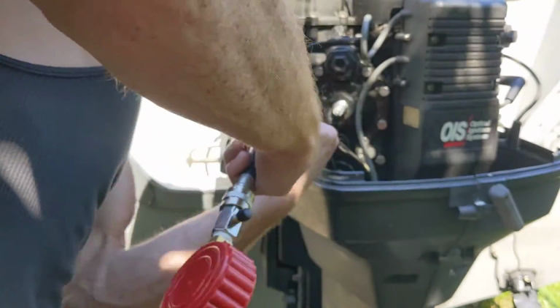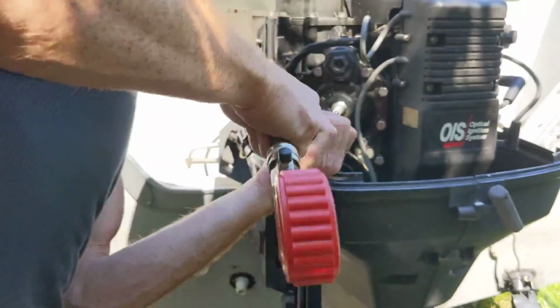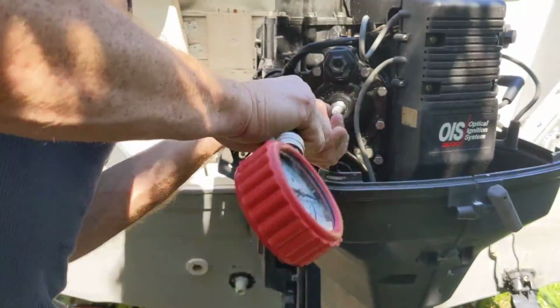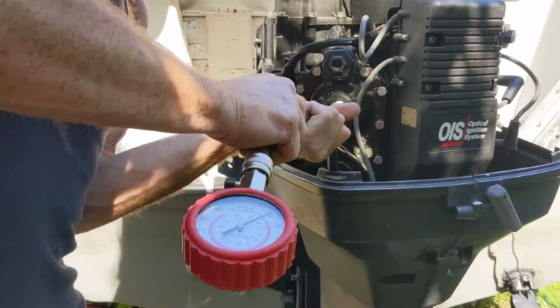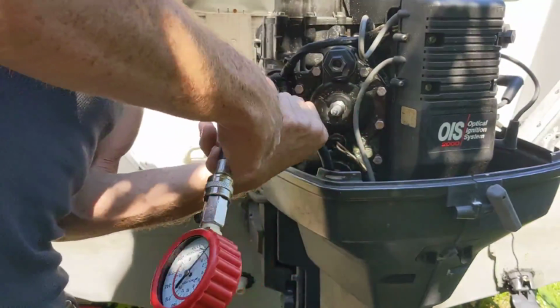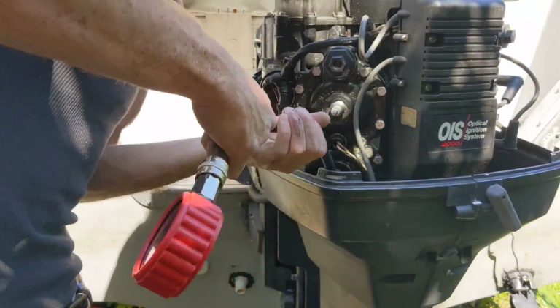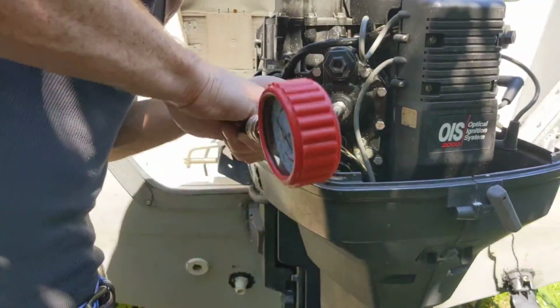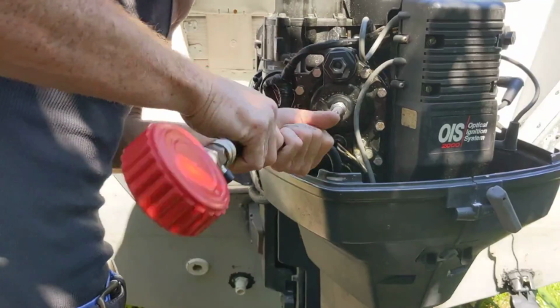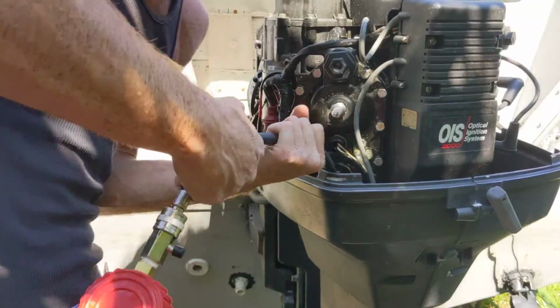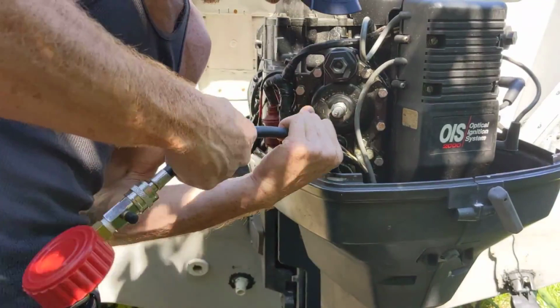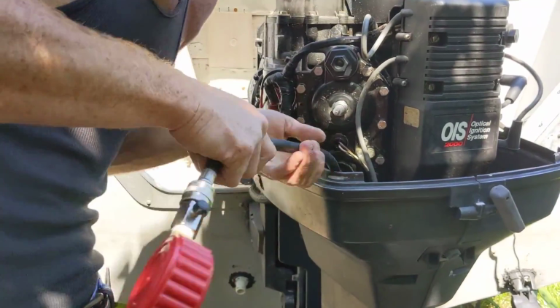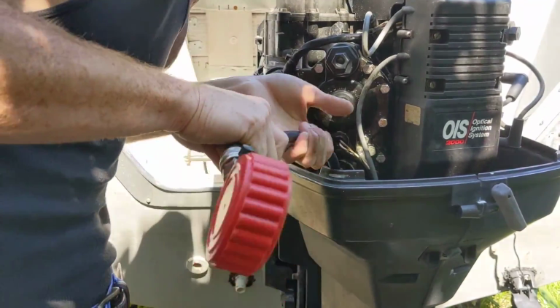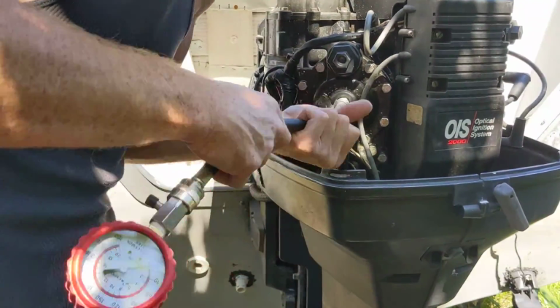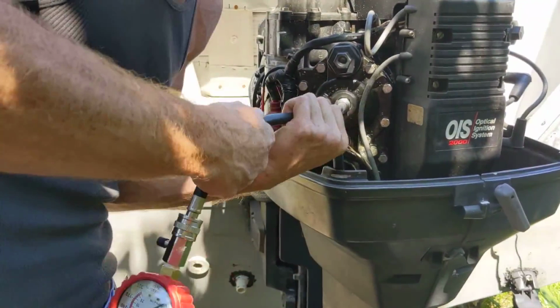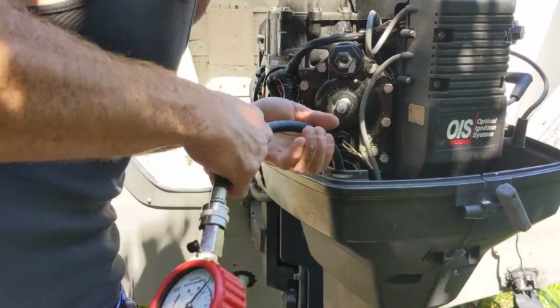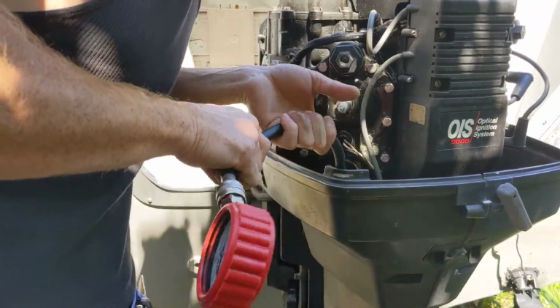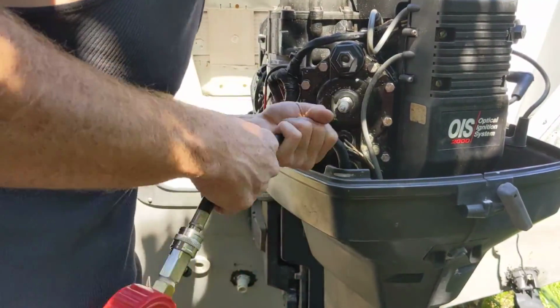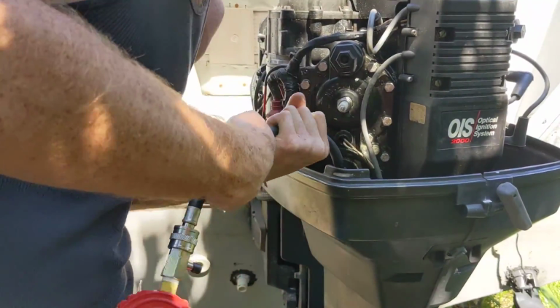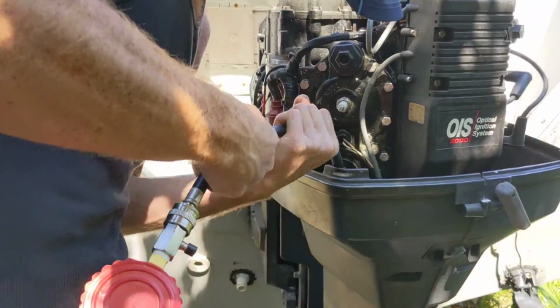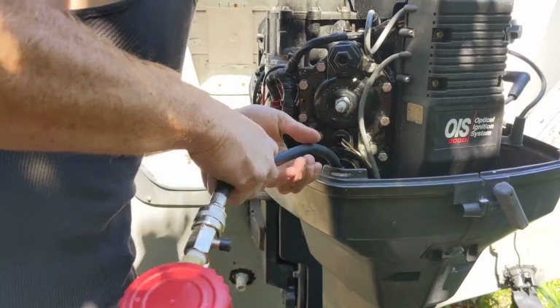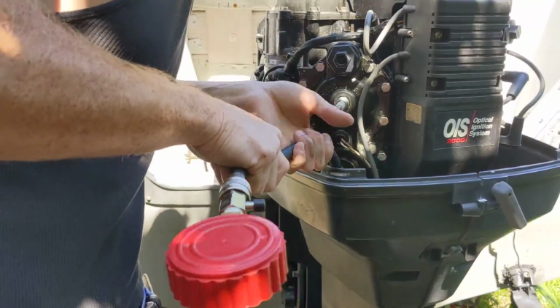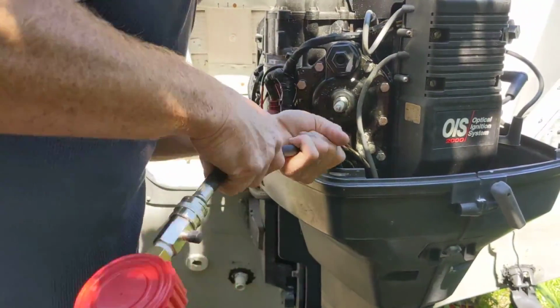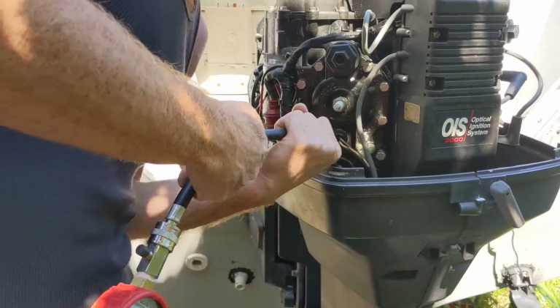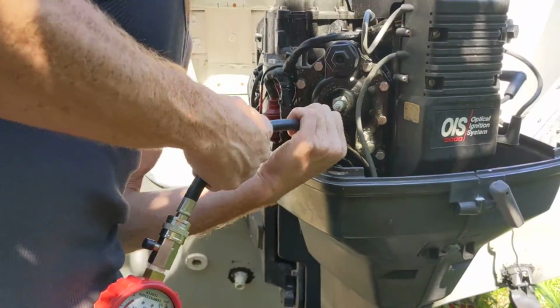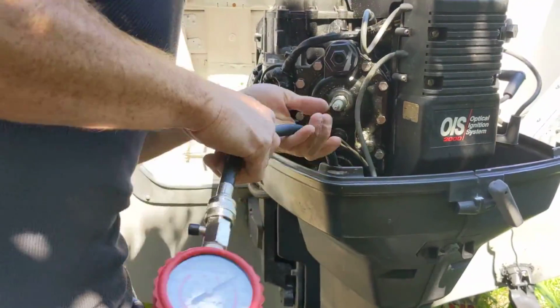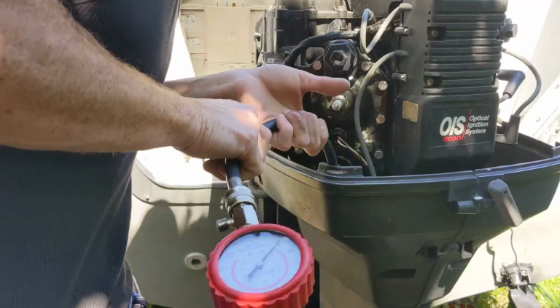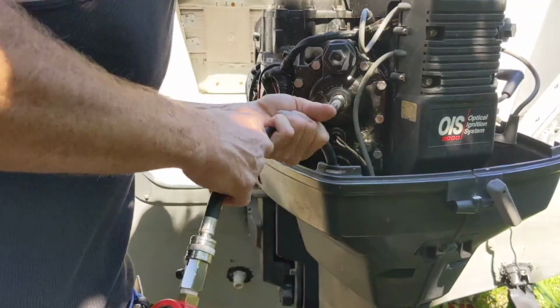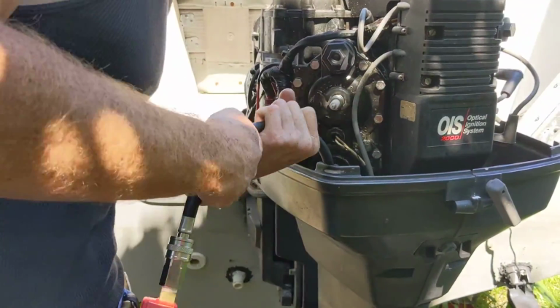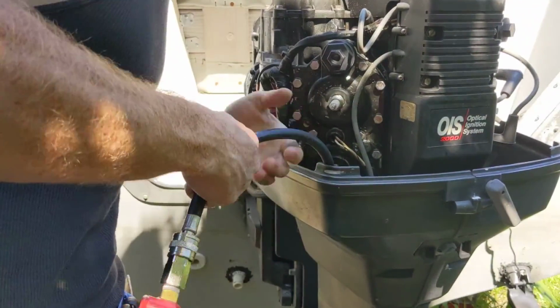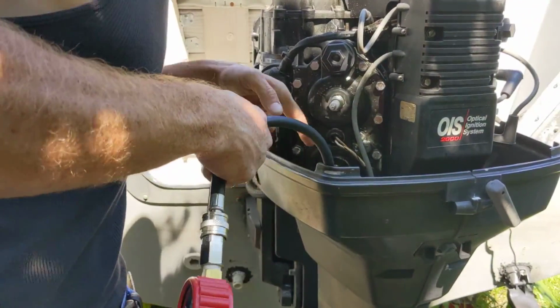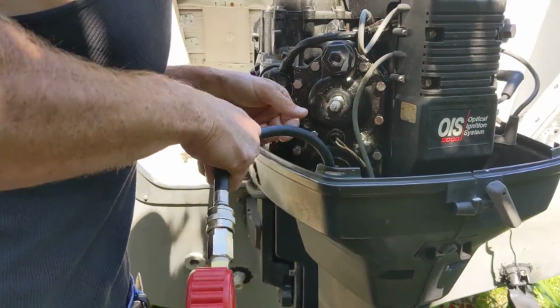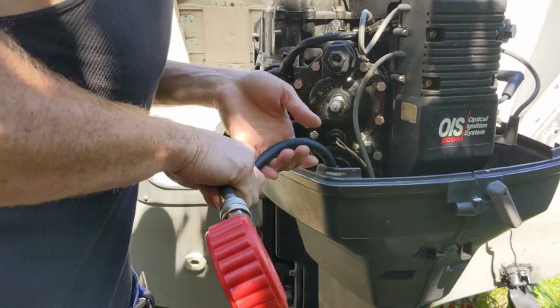I hate having this thing bound up like that — it's not good. It messes up the fitting.